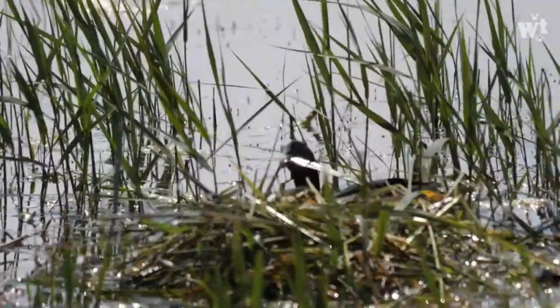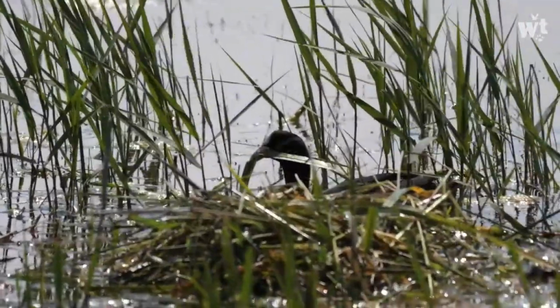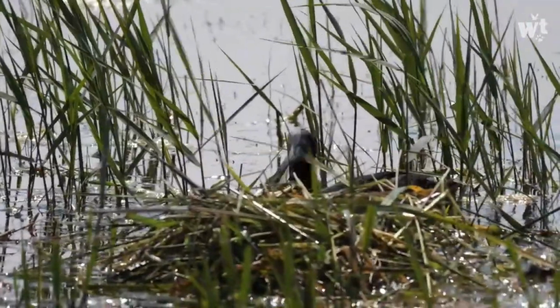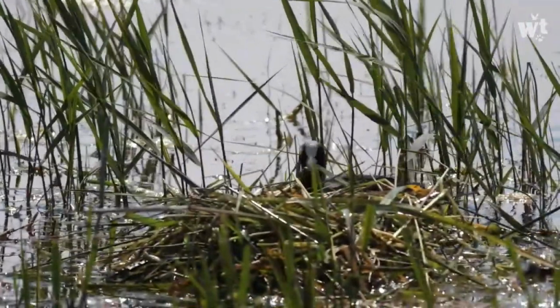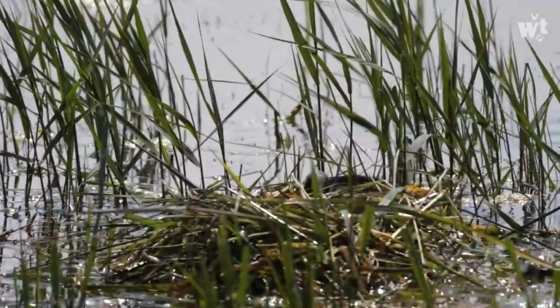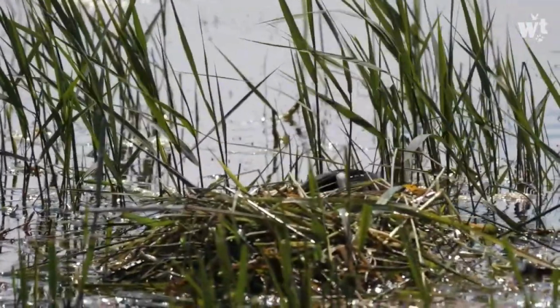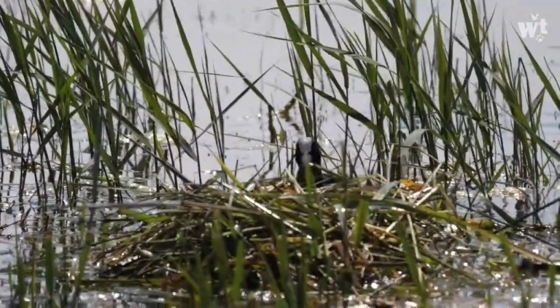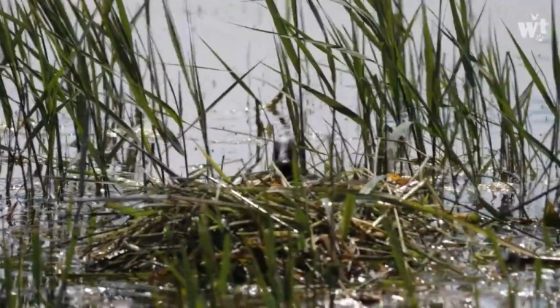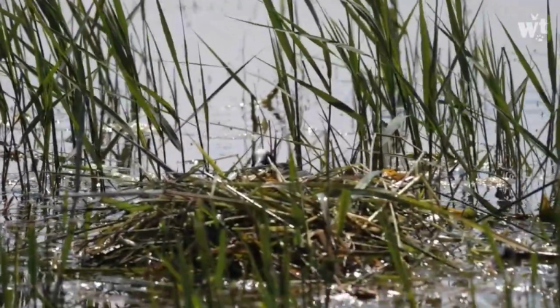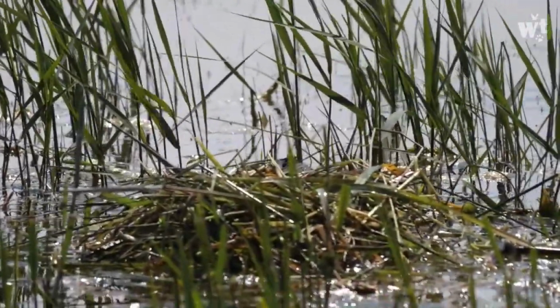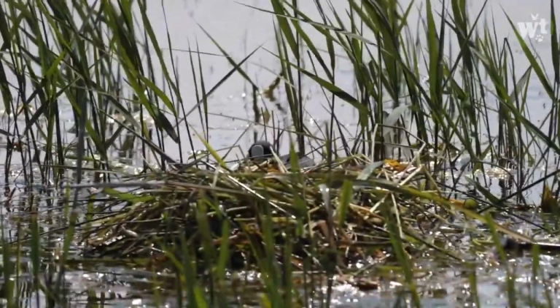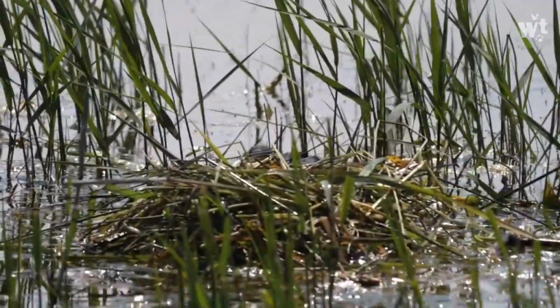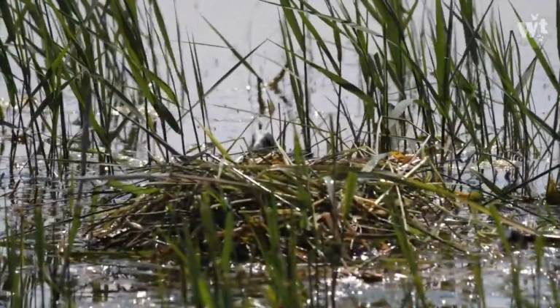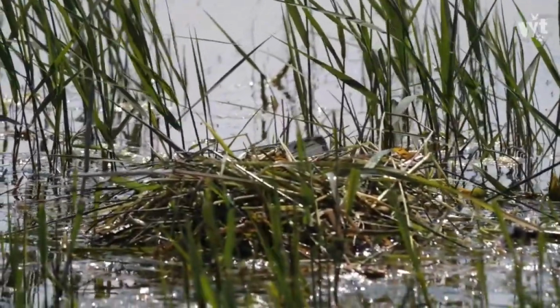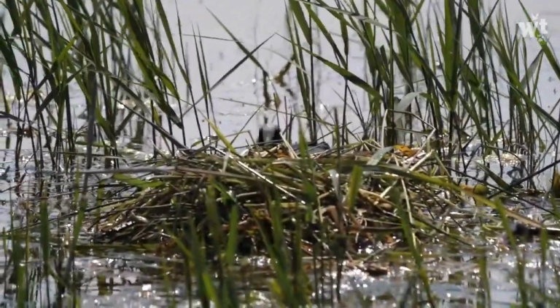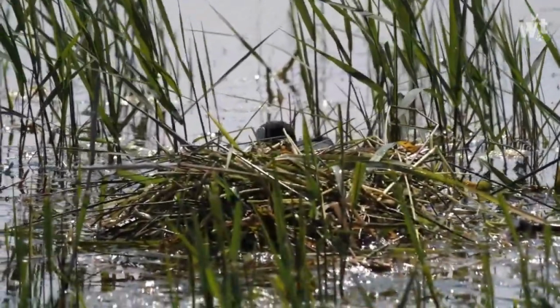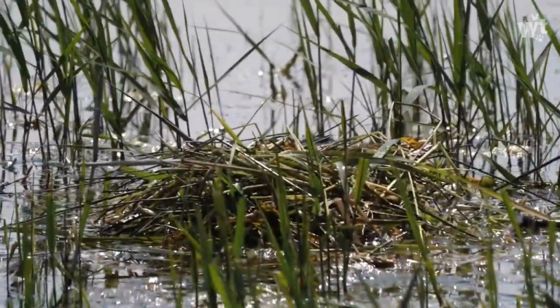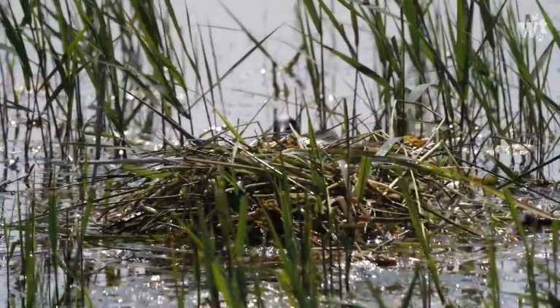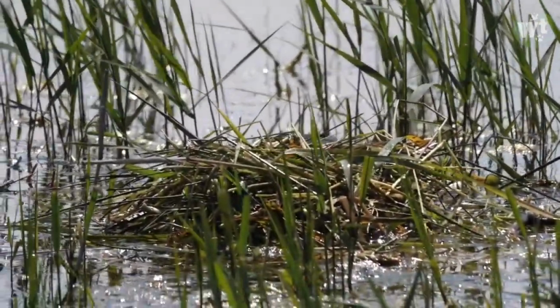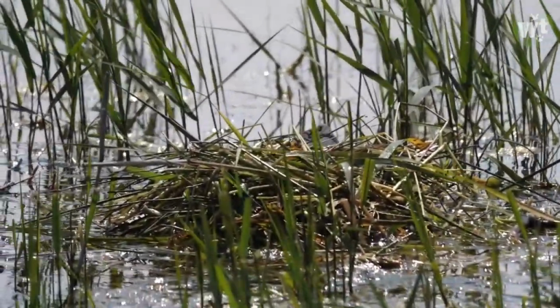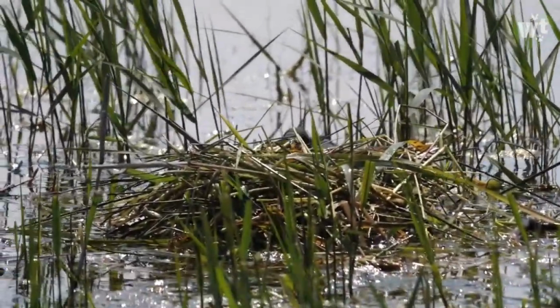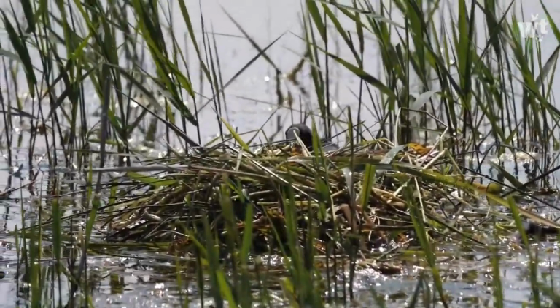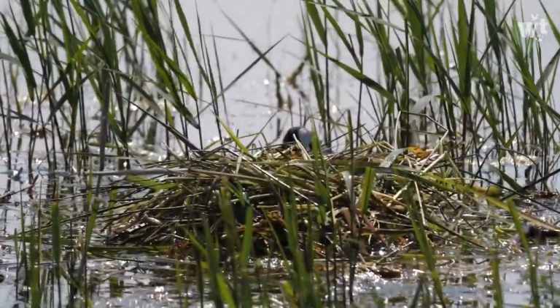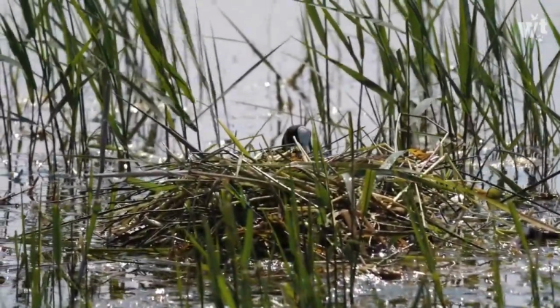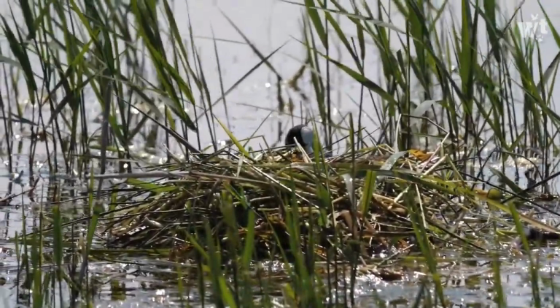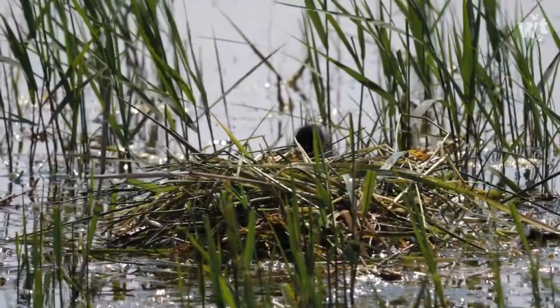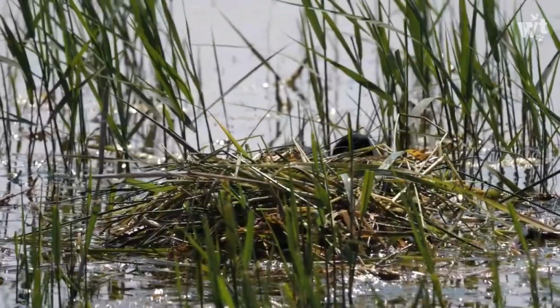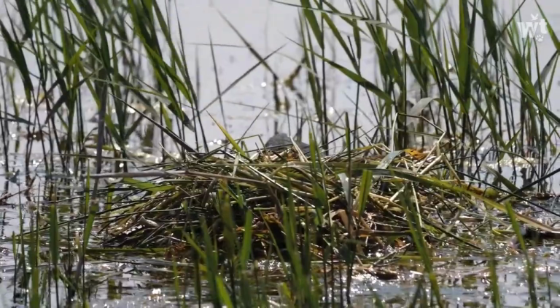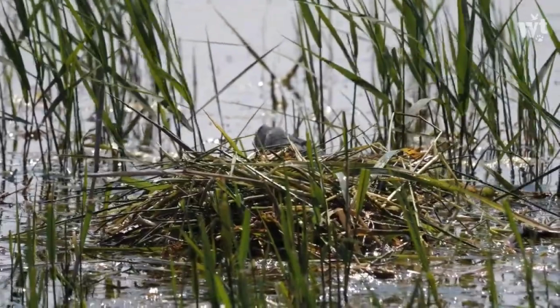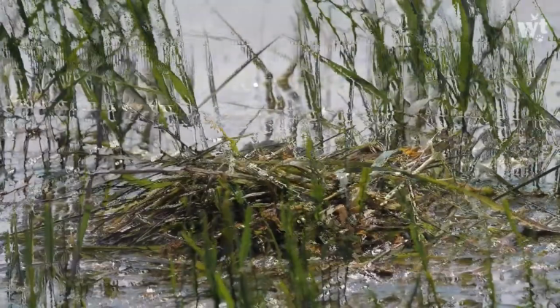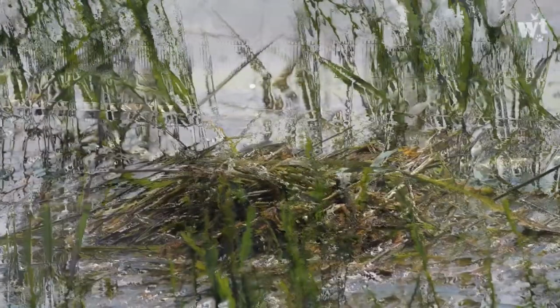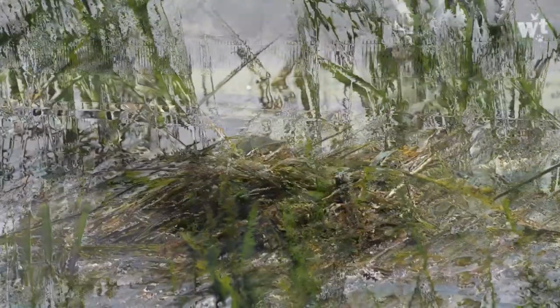Males collect most of the nest material, which is then incorporated by the female.